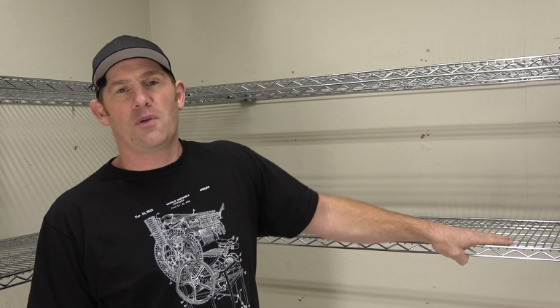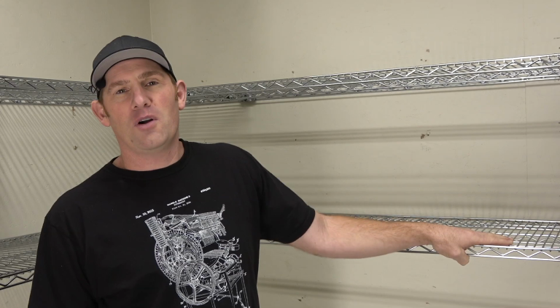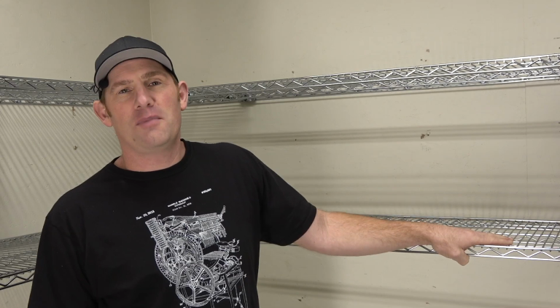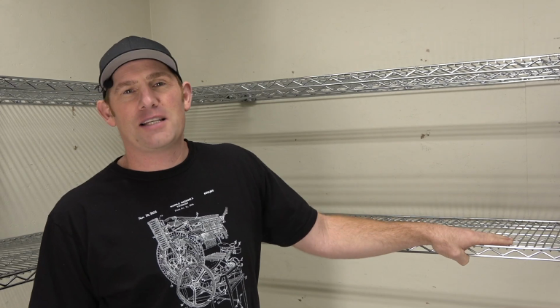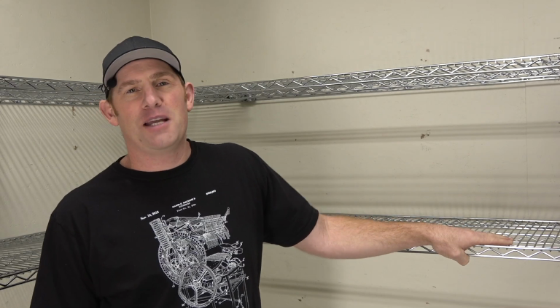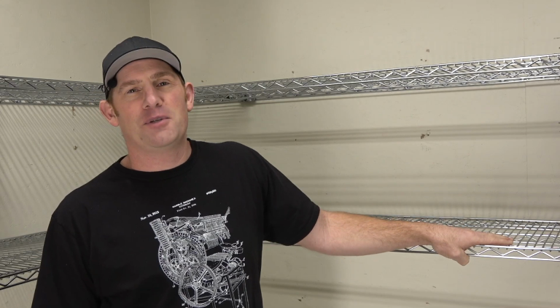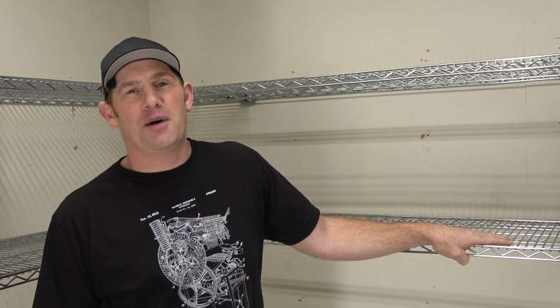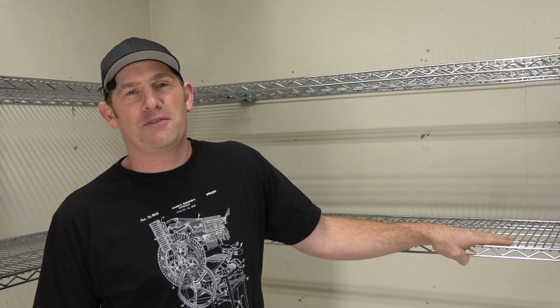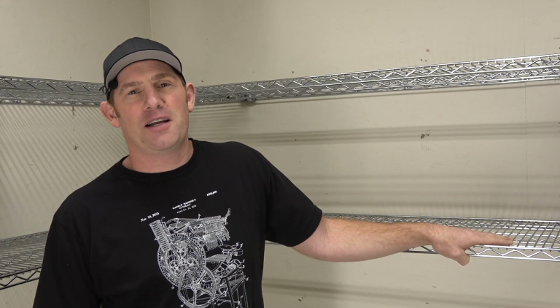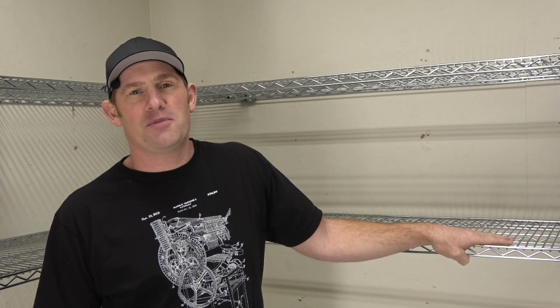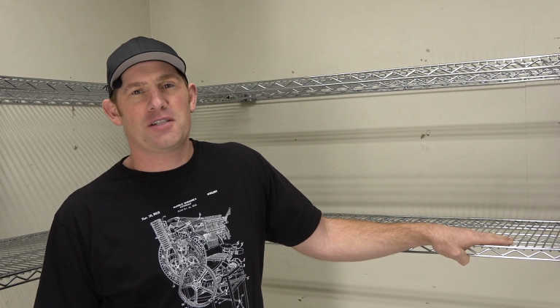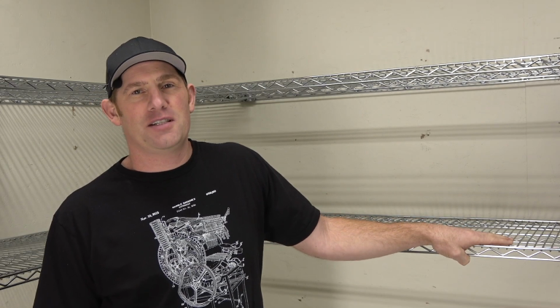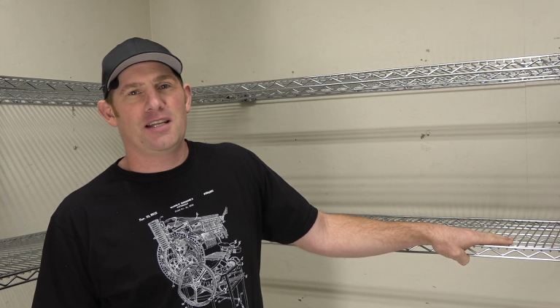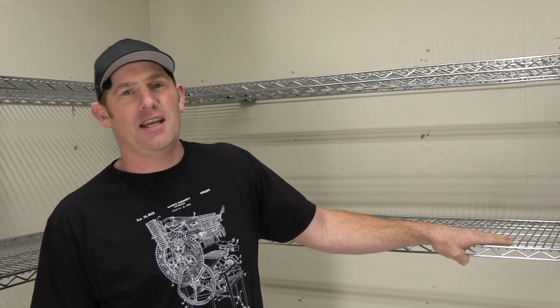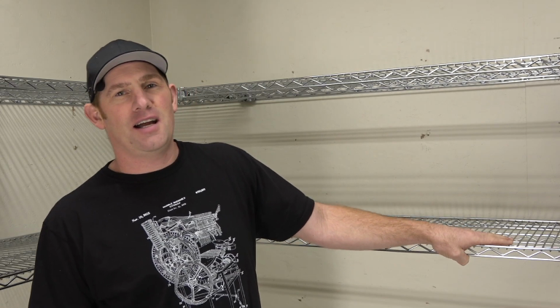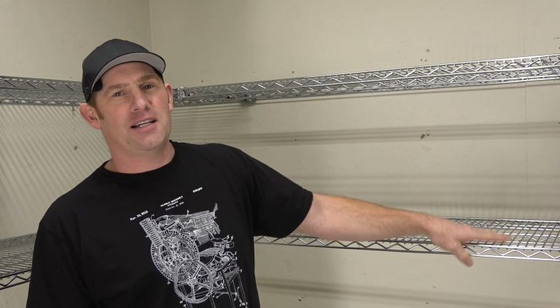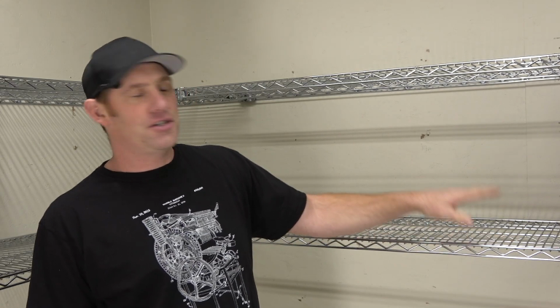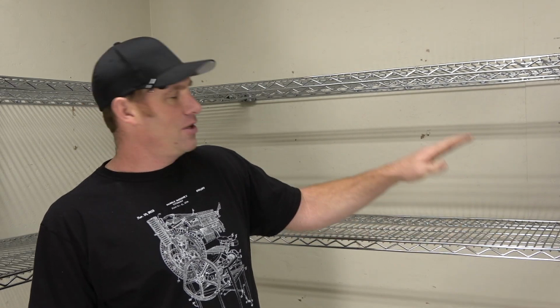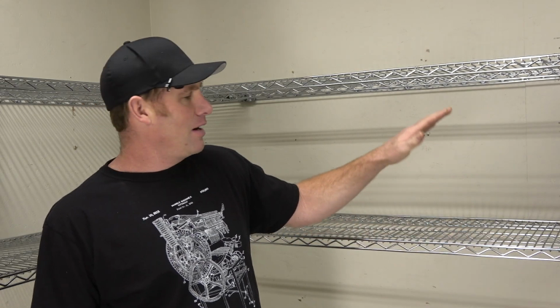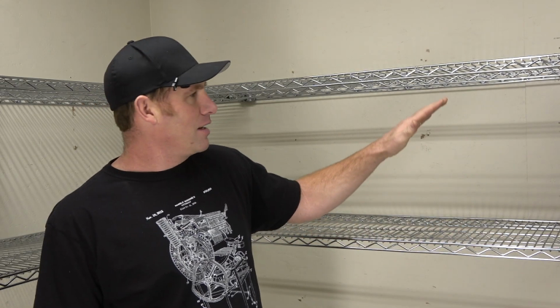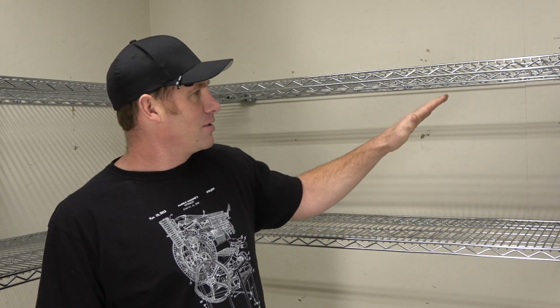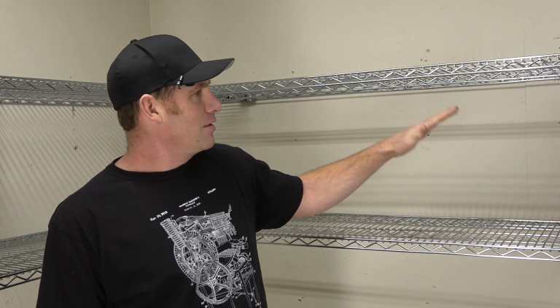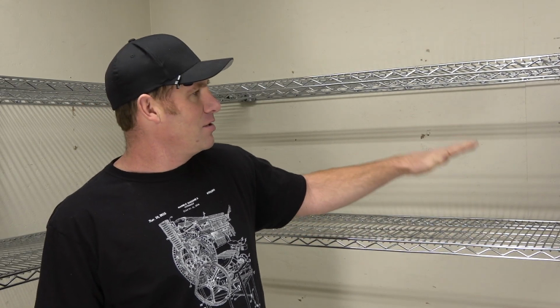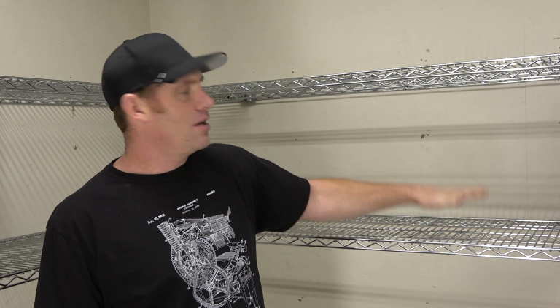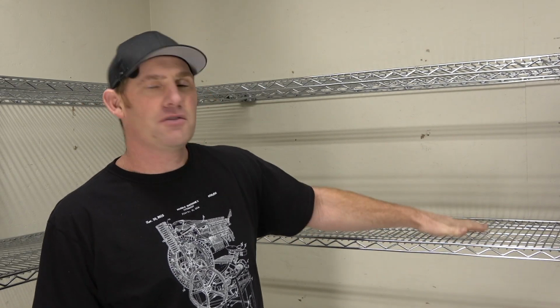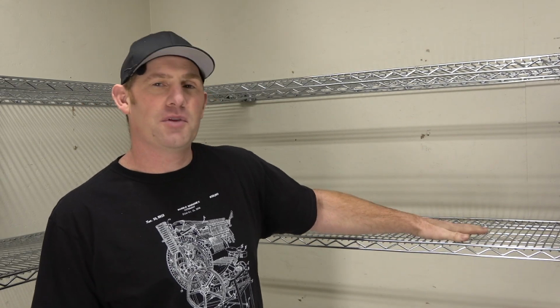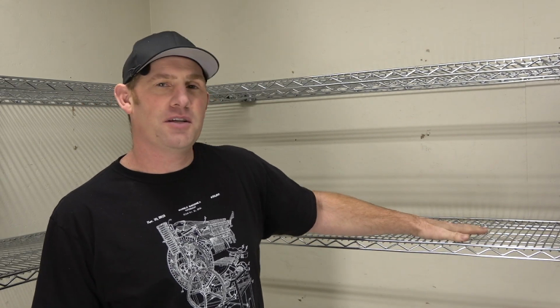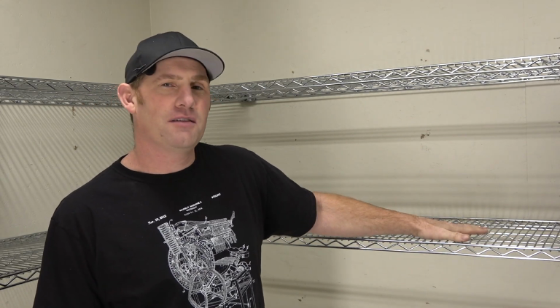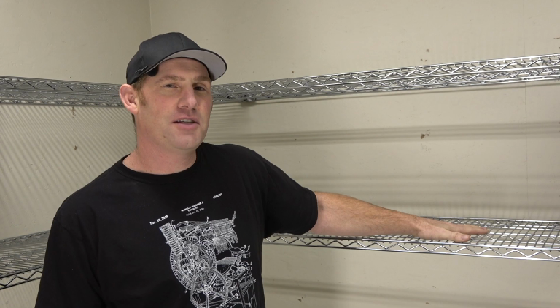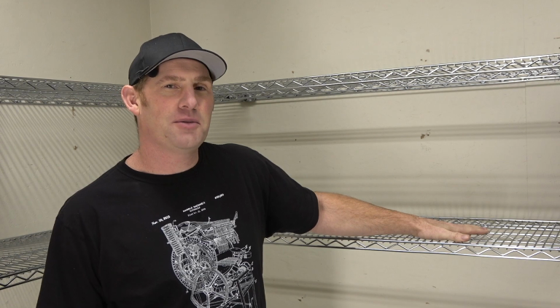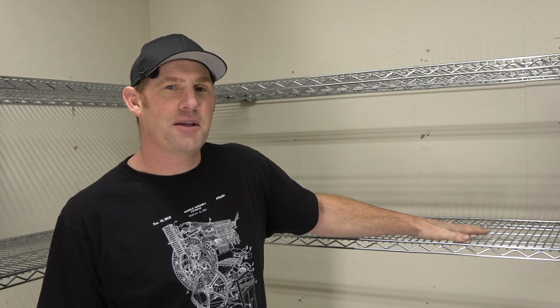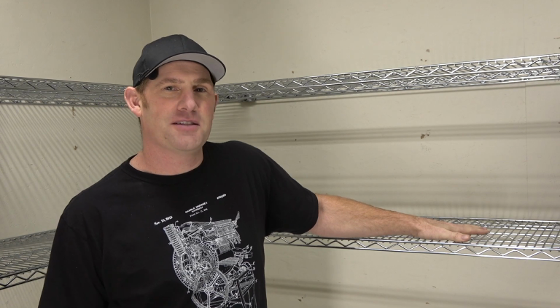Welcome back to Make, Build, Modify. I'm Justin and today I'd like to show you how I install these shelves with unconventional methods.